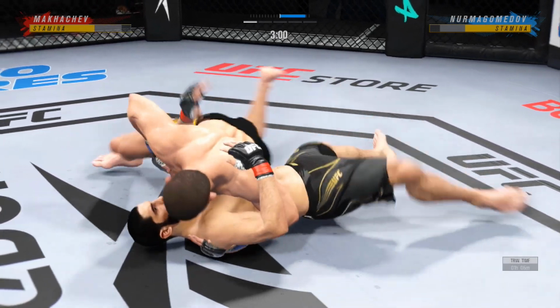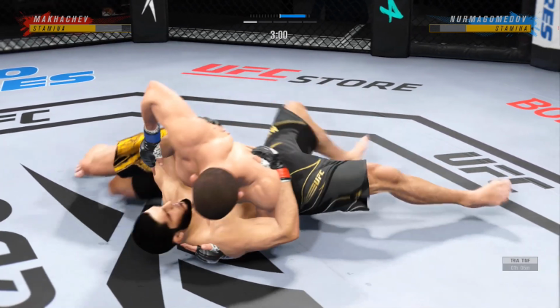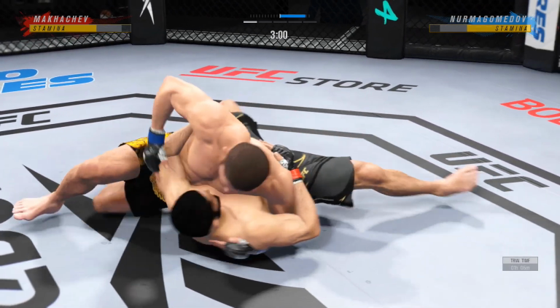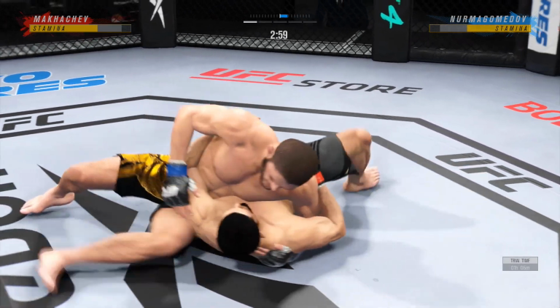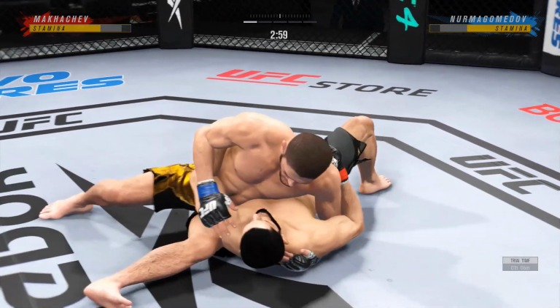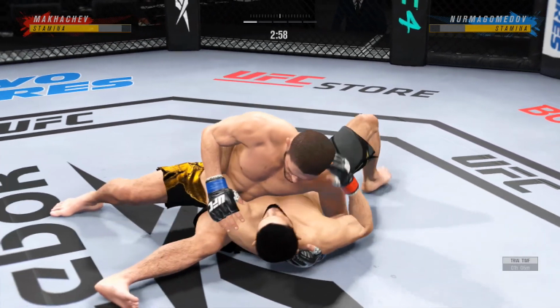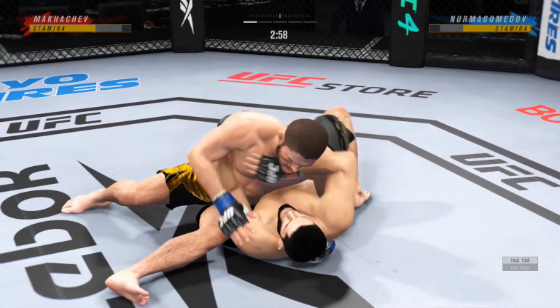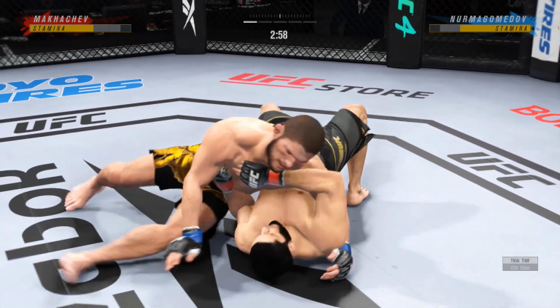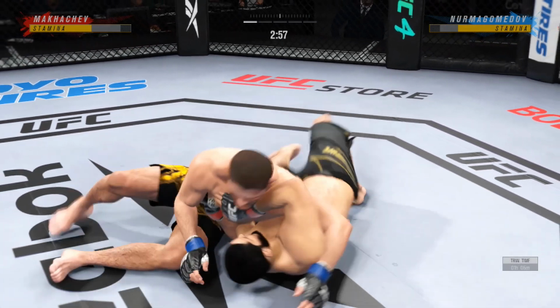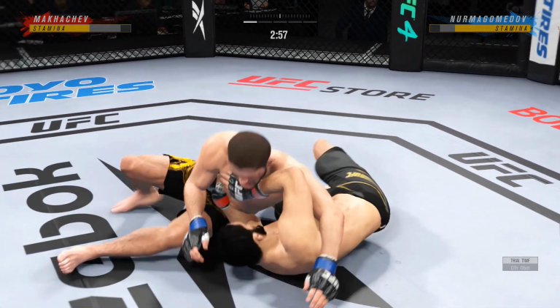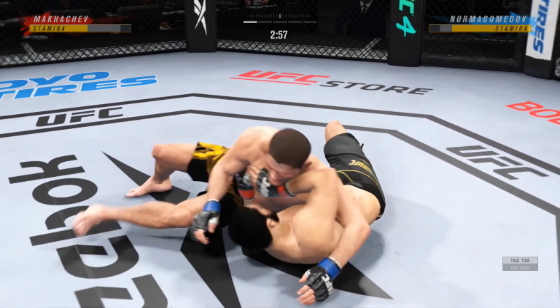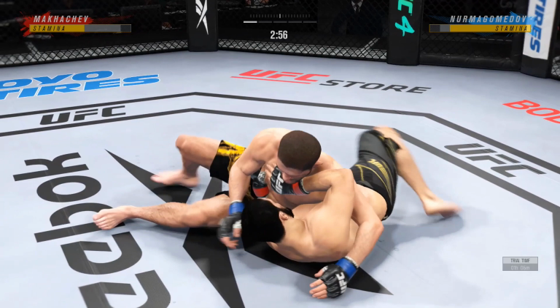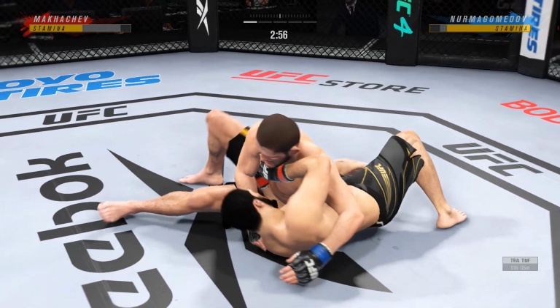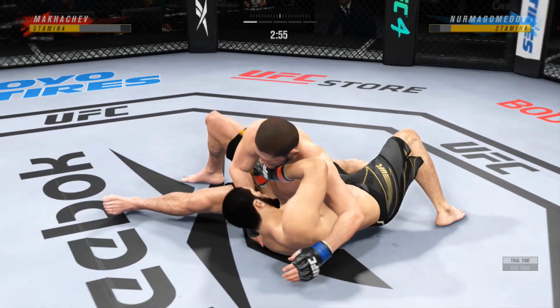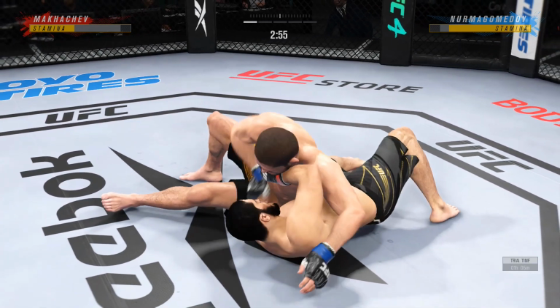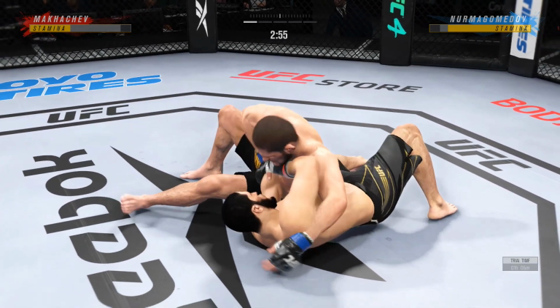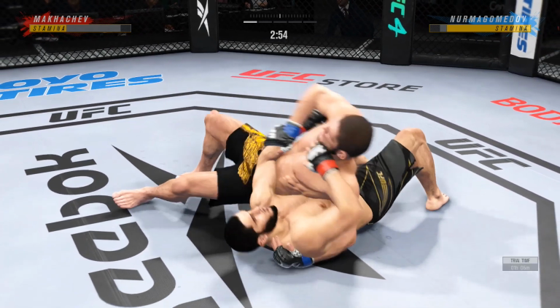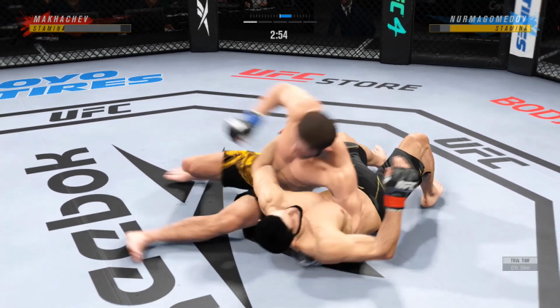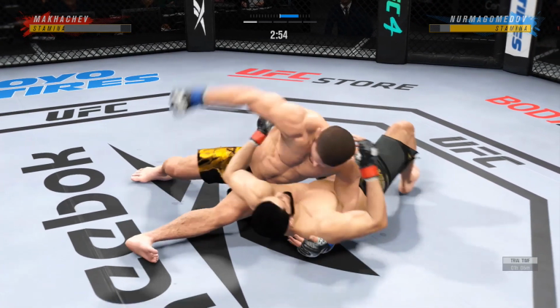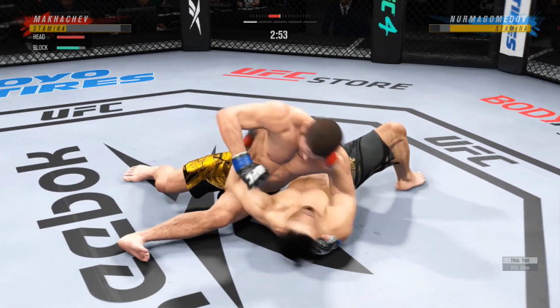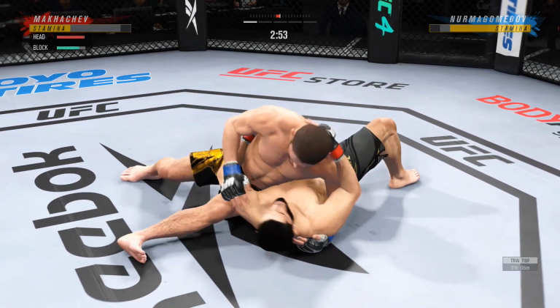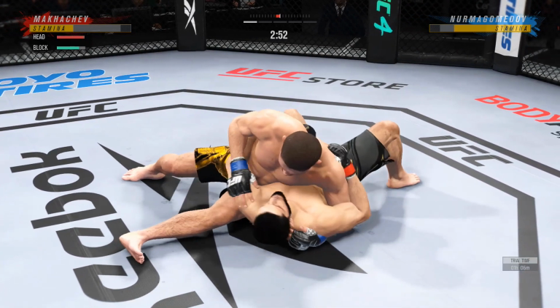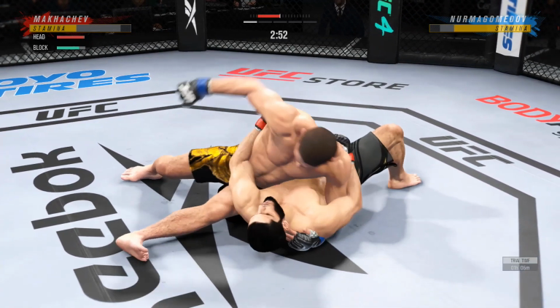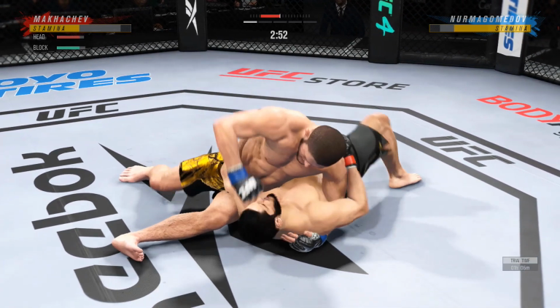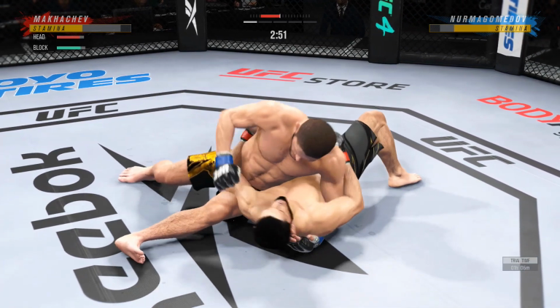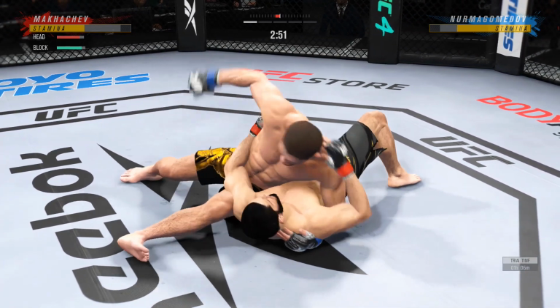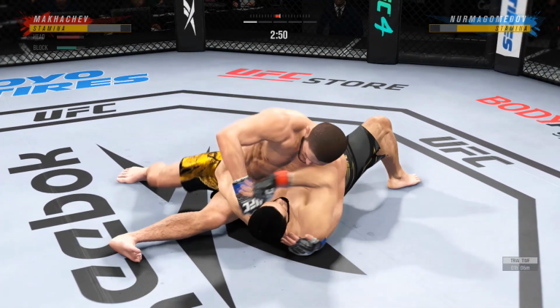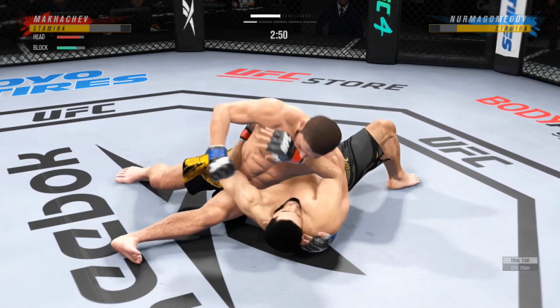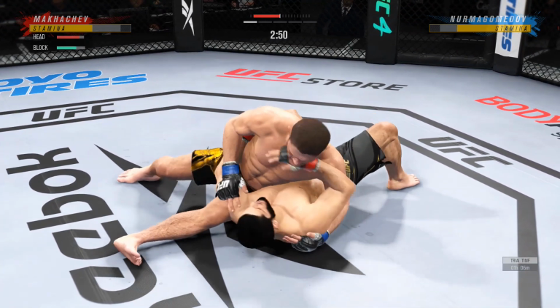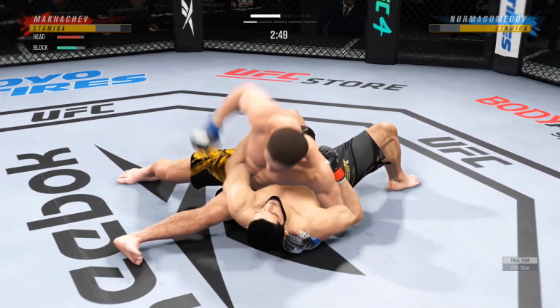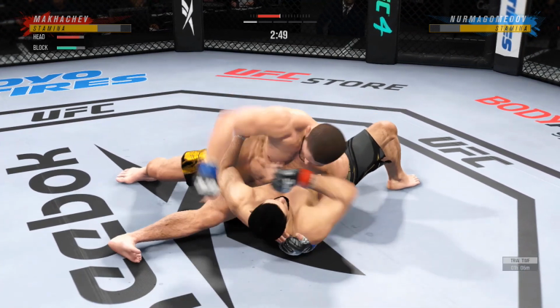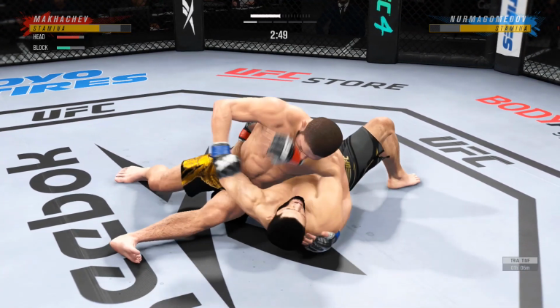Beautiful movement, hip work on the ground here. Just outstanding with the transitions — he is not staying in one place on the ground. That's very important.